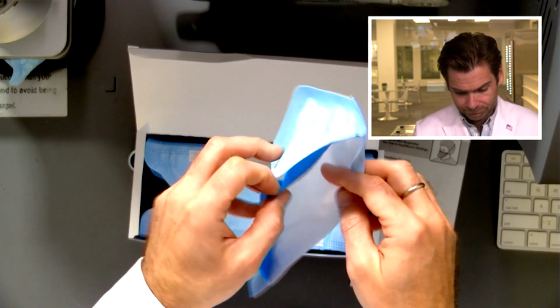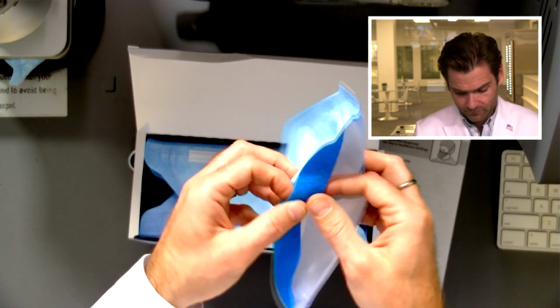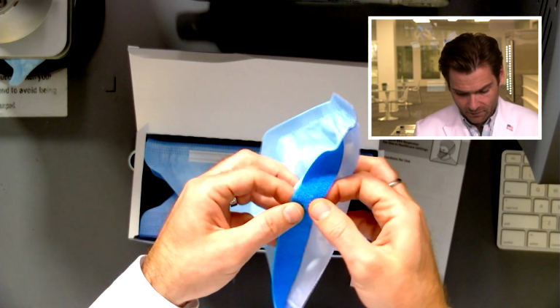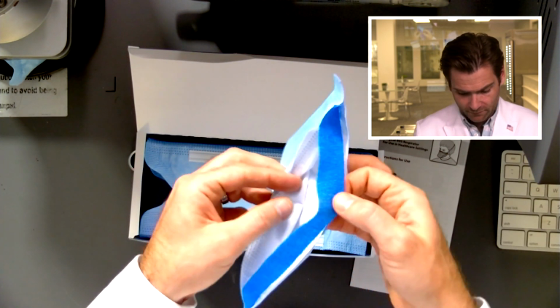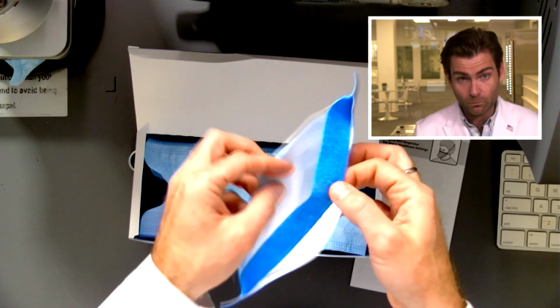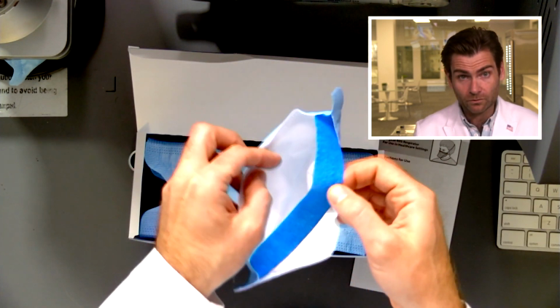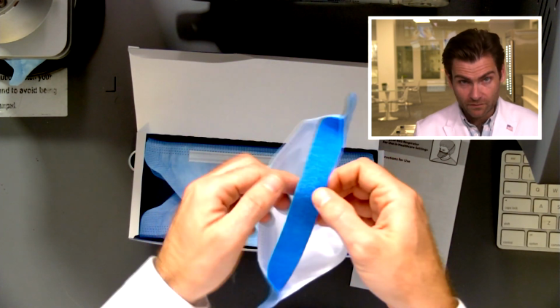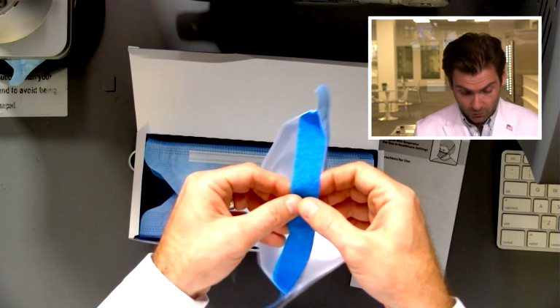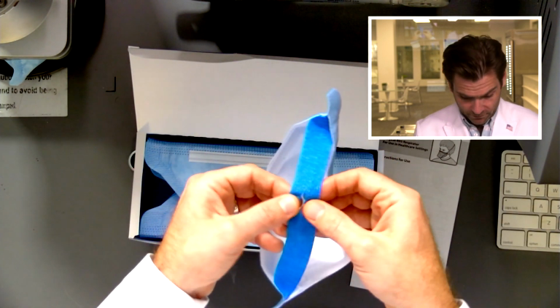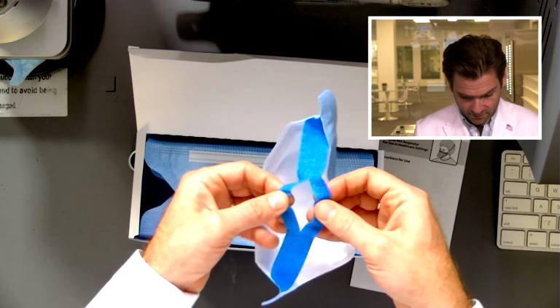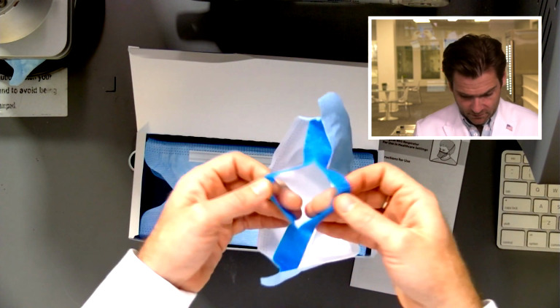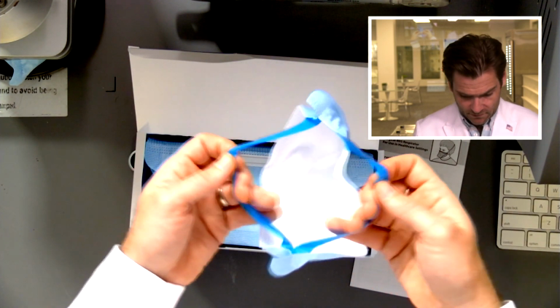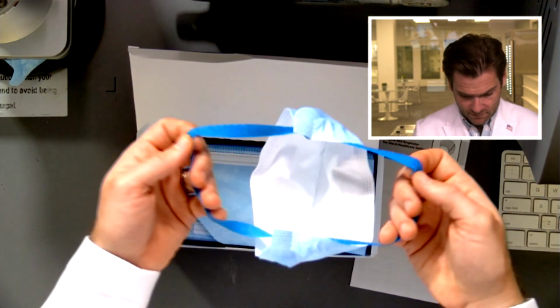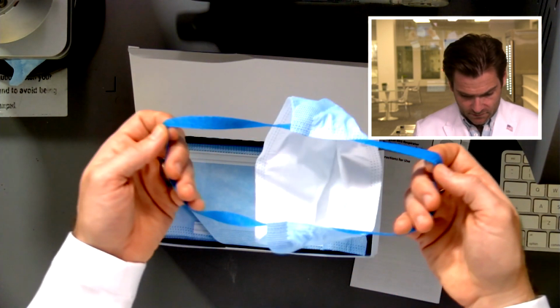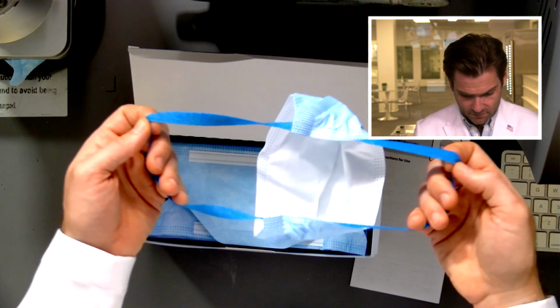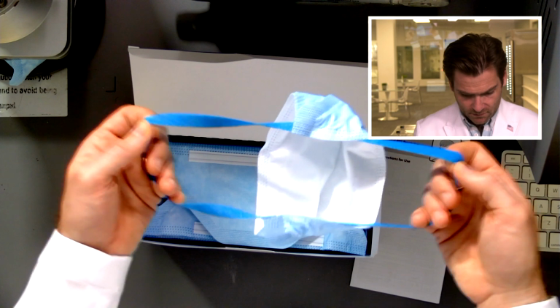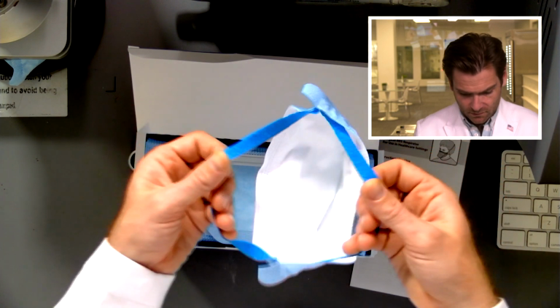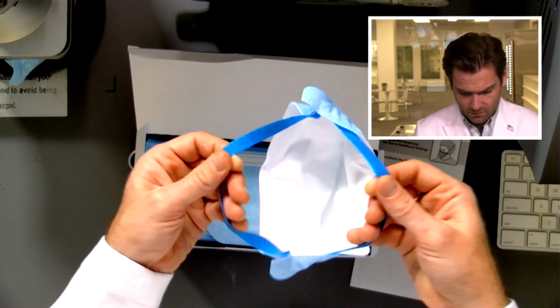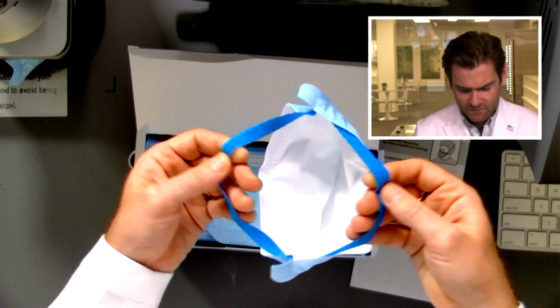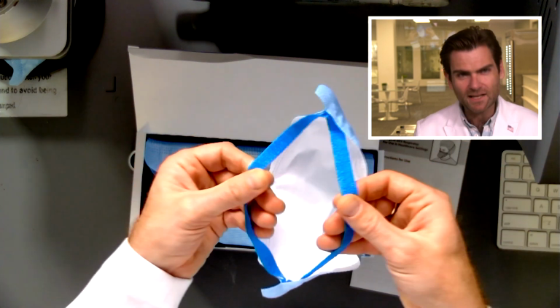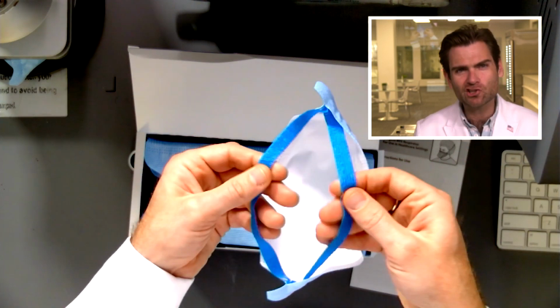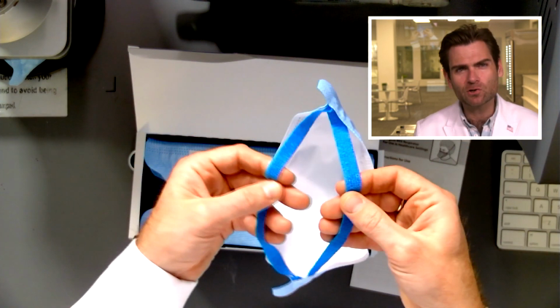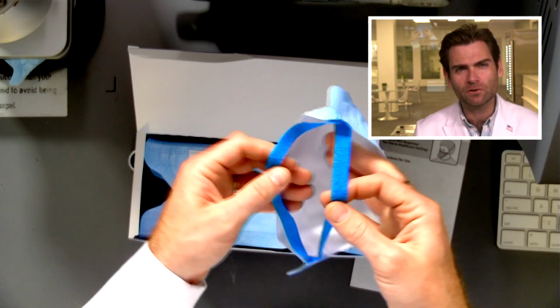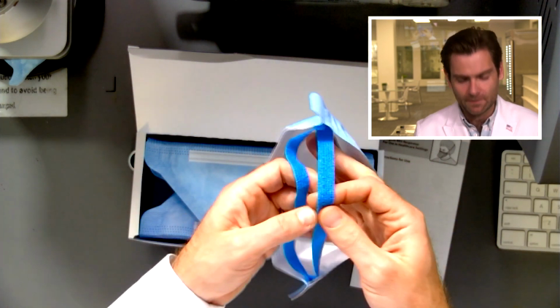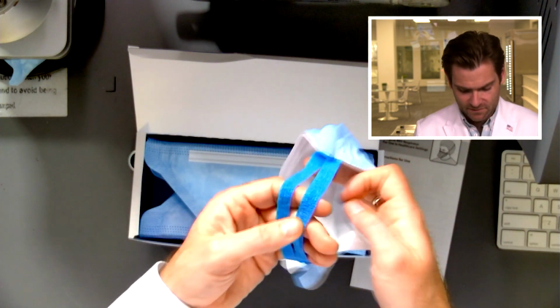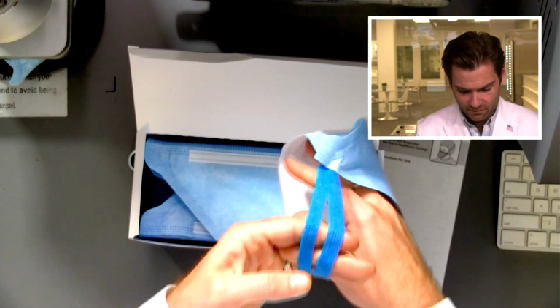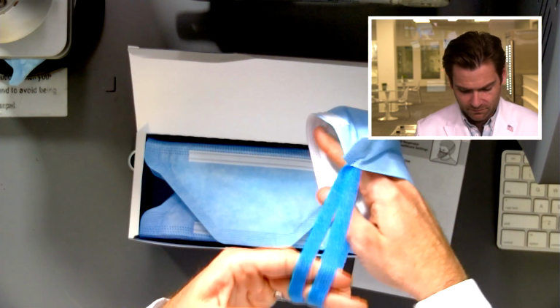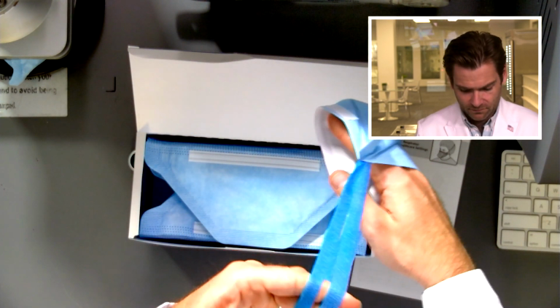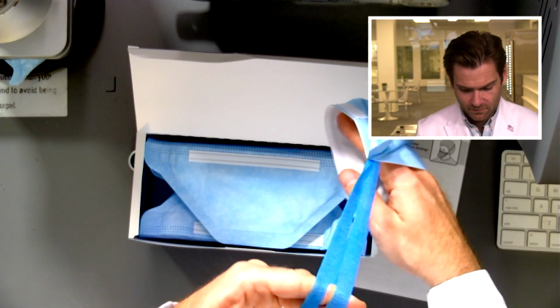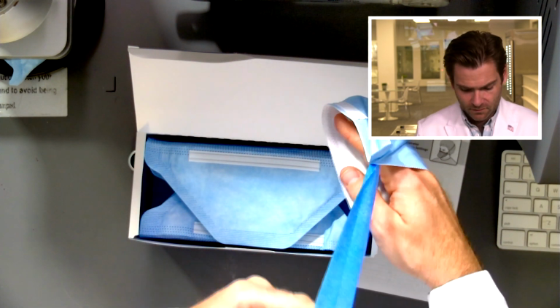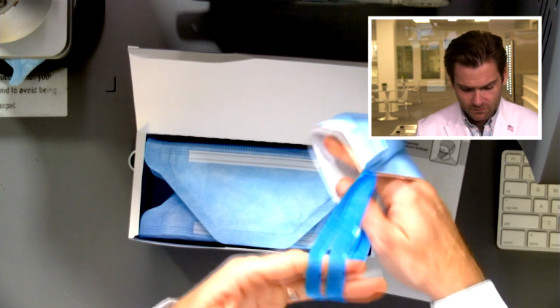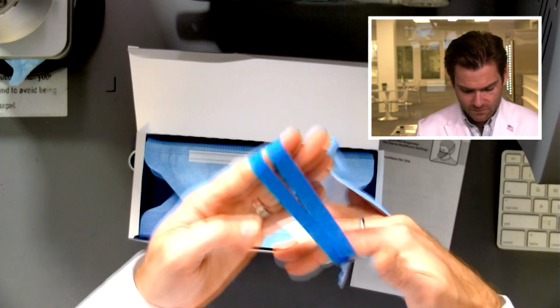And then just open it like this — oh, that's like that surgical tape stuff. Interesting.